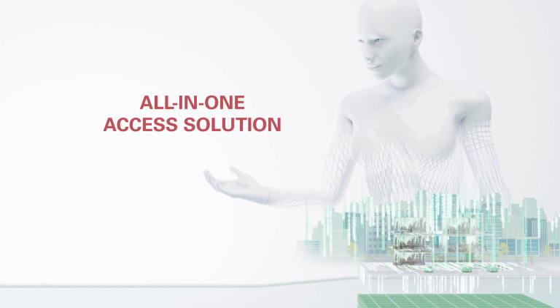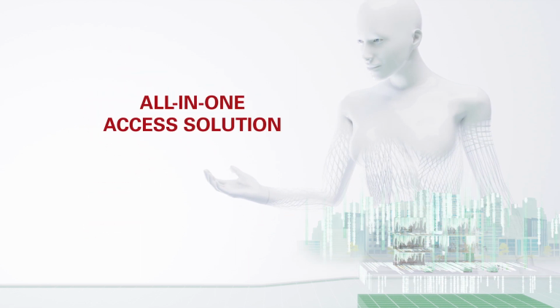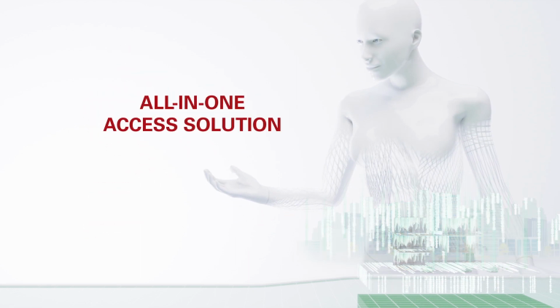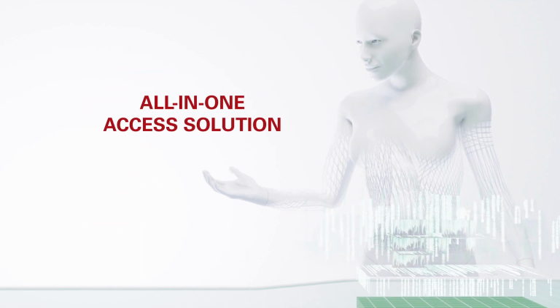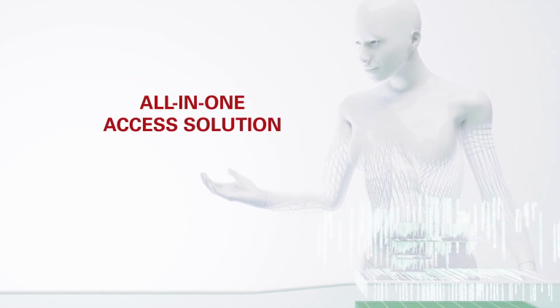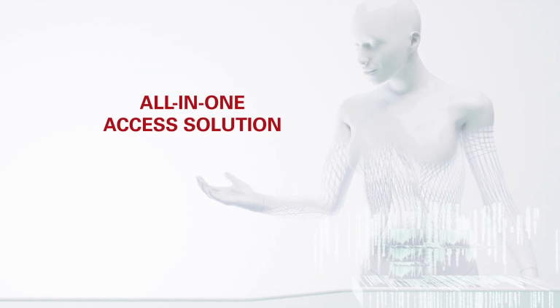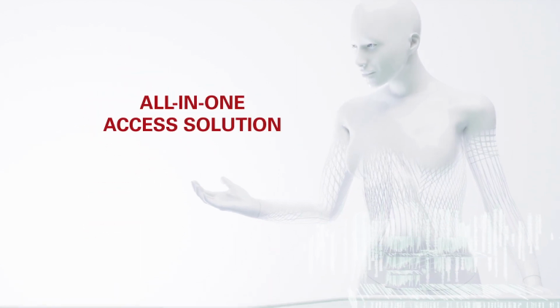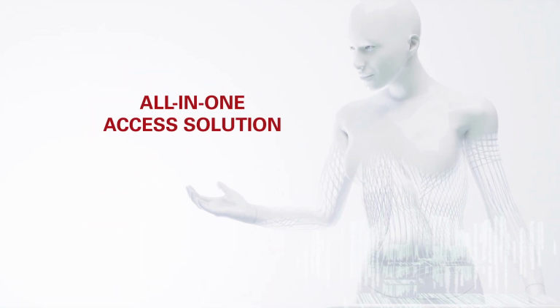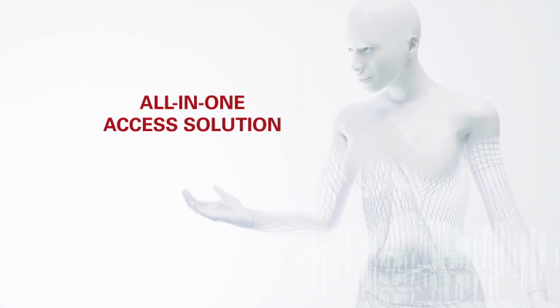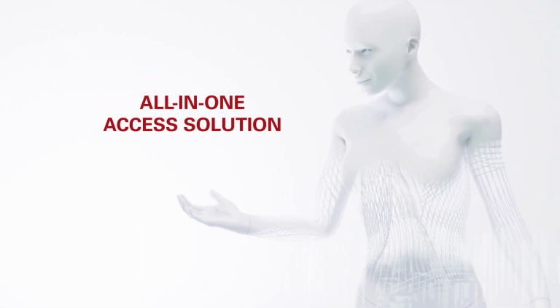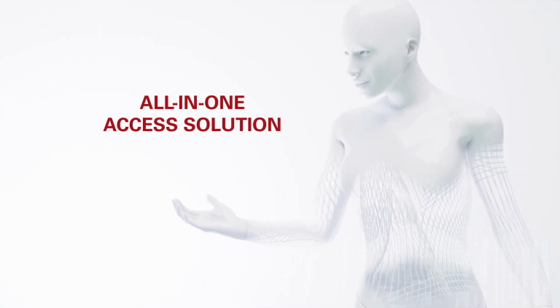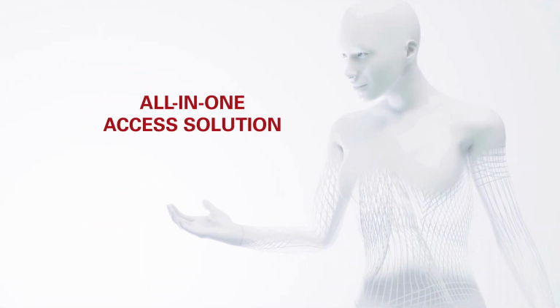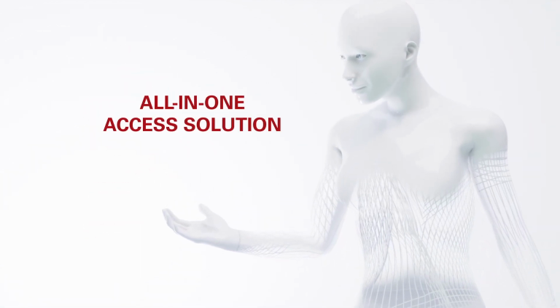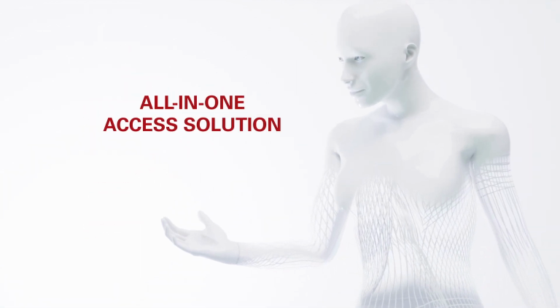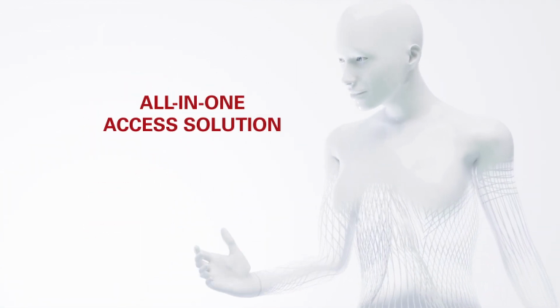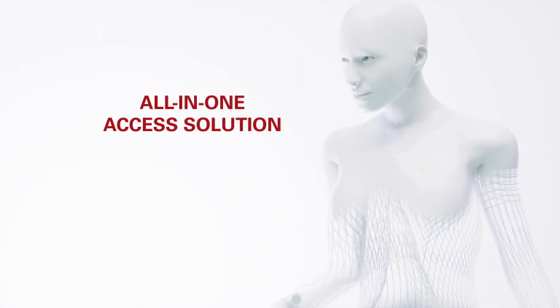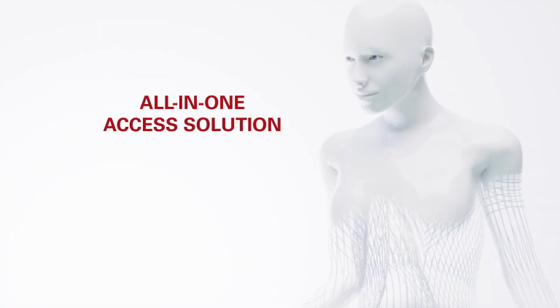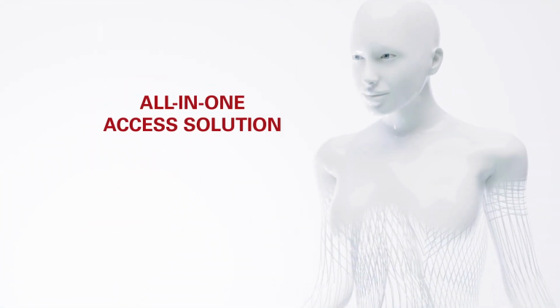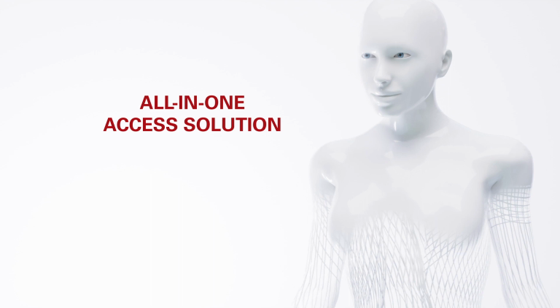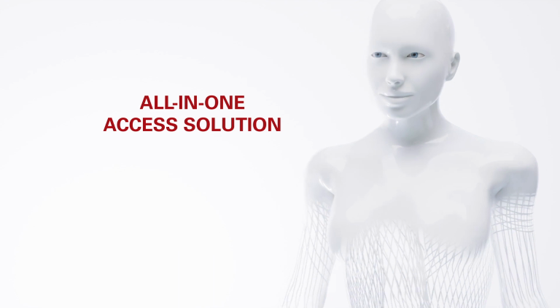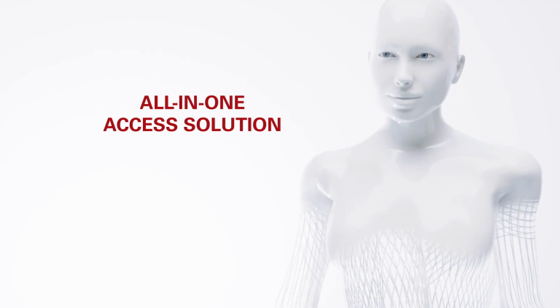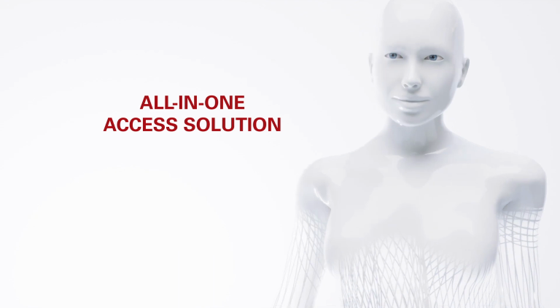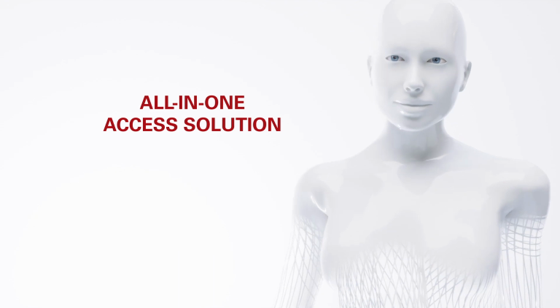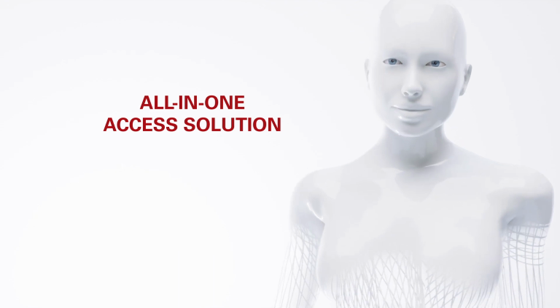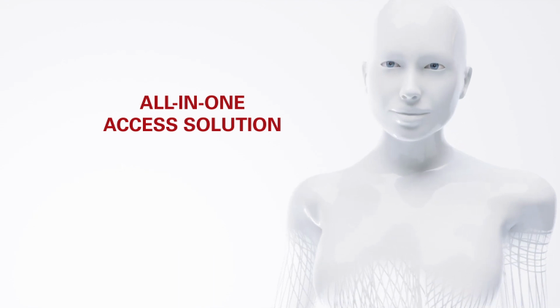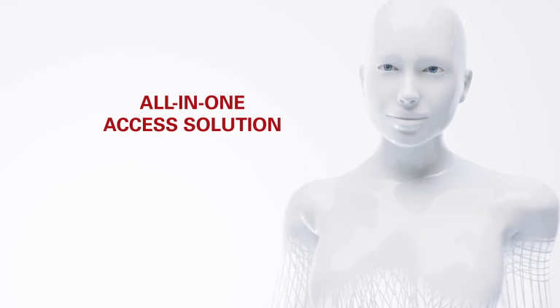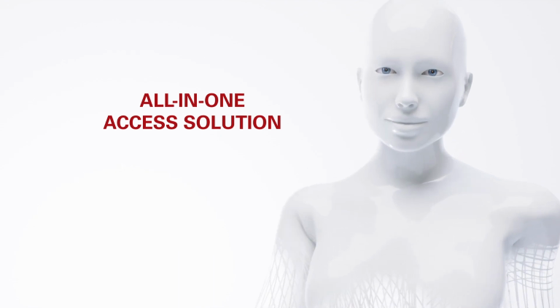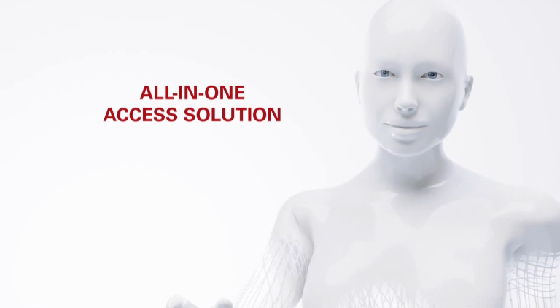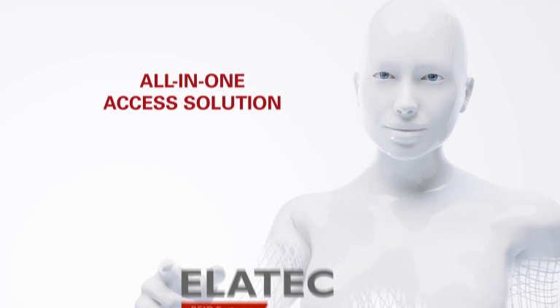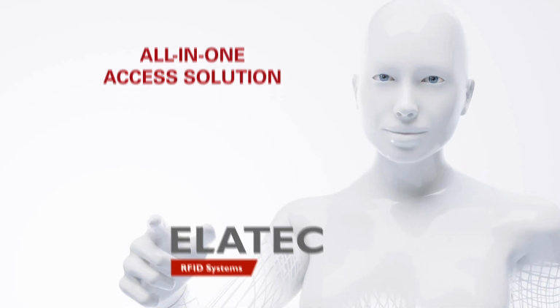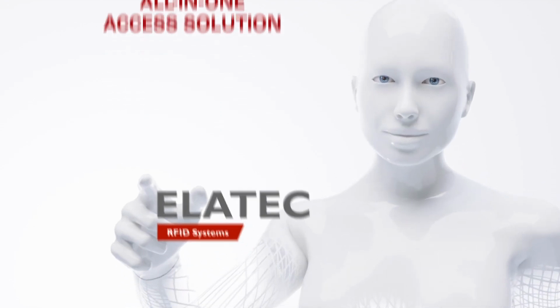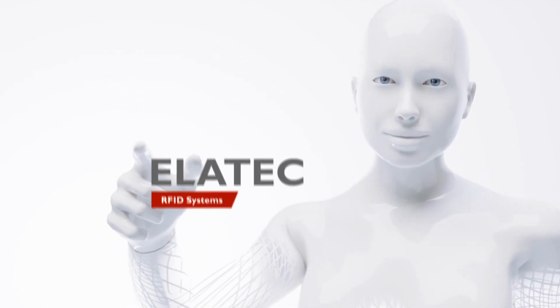Transform access control with Elatec. One access solution for all.